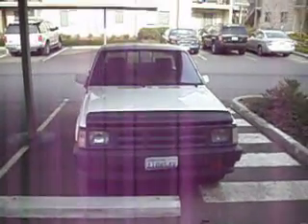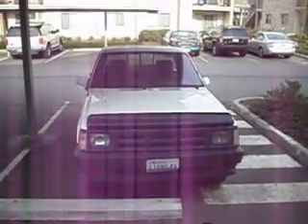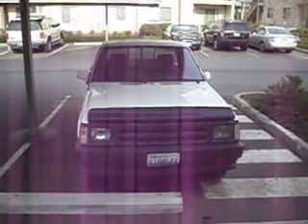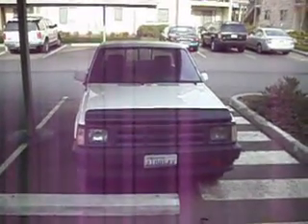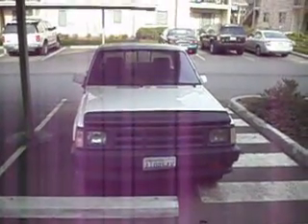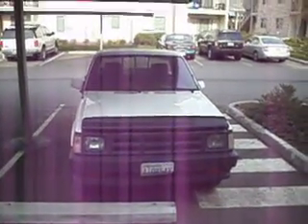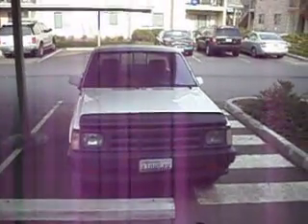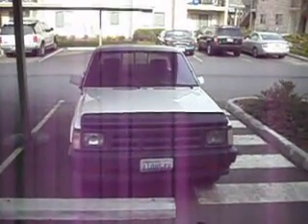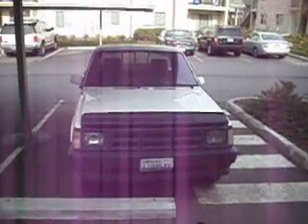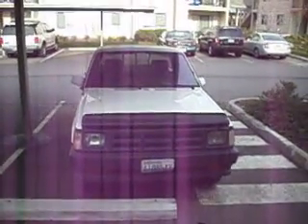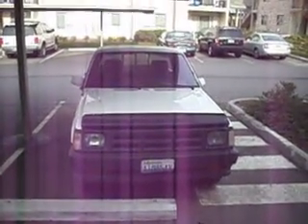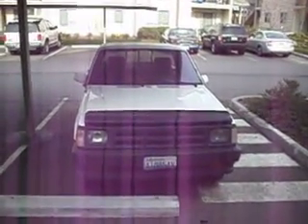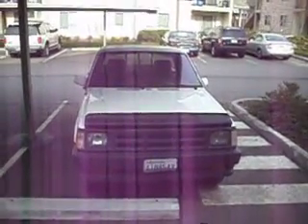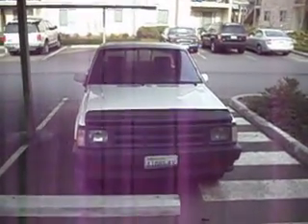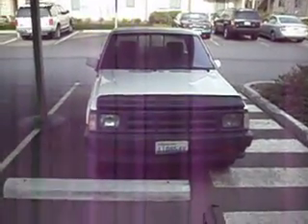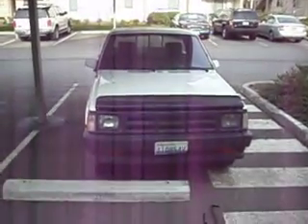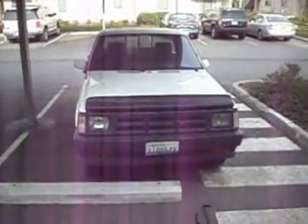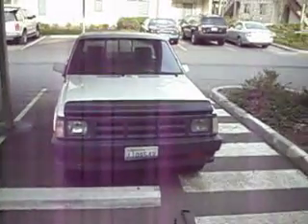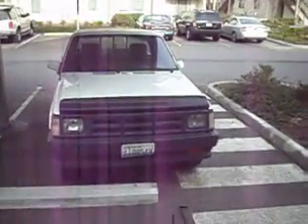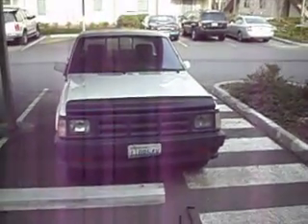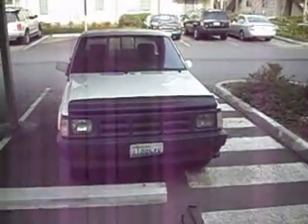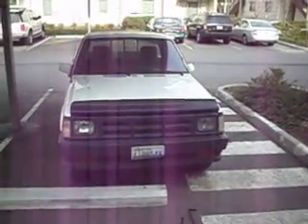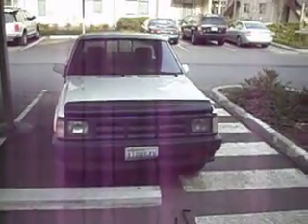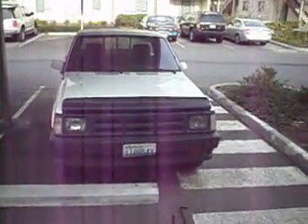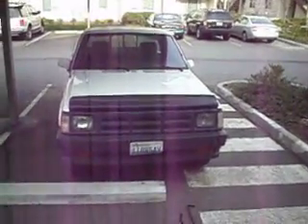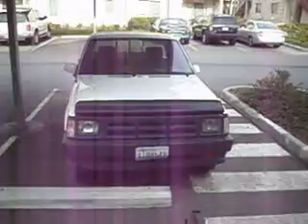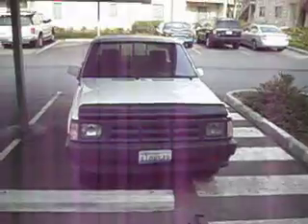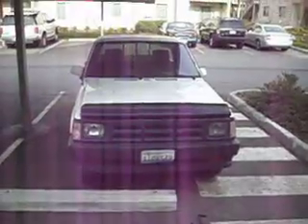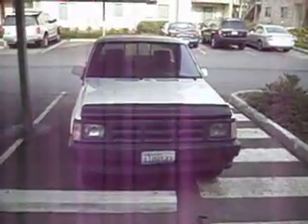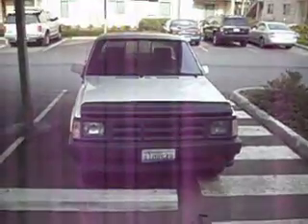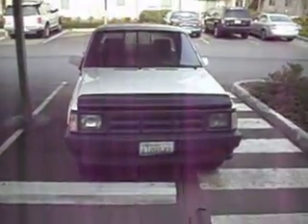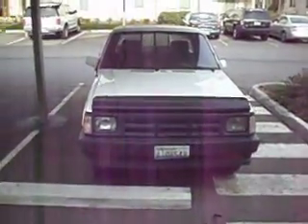Okay, here's the car that's going to save the world.